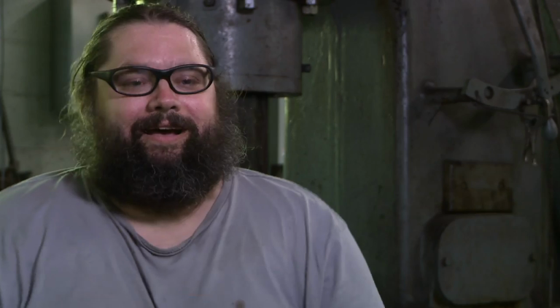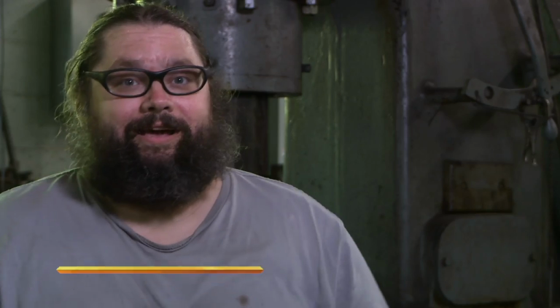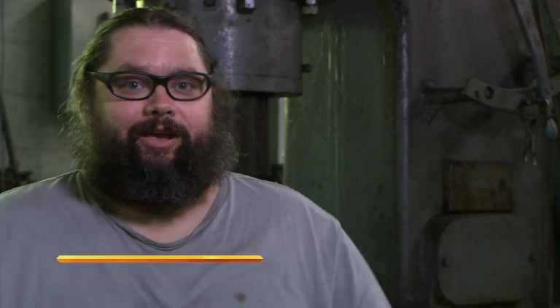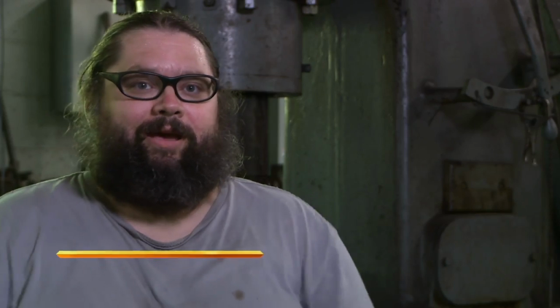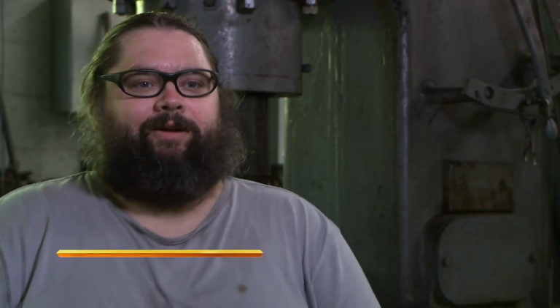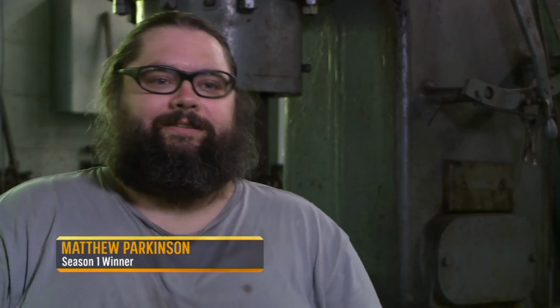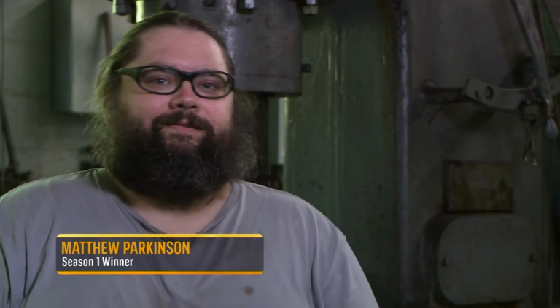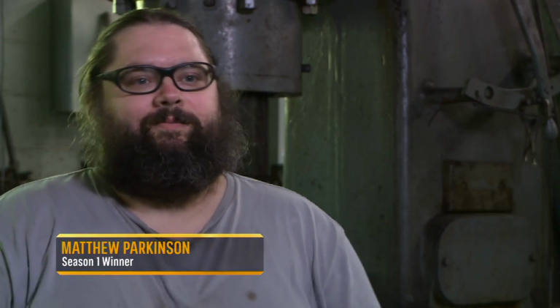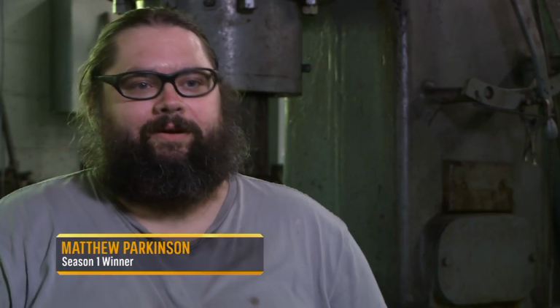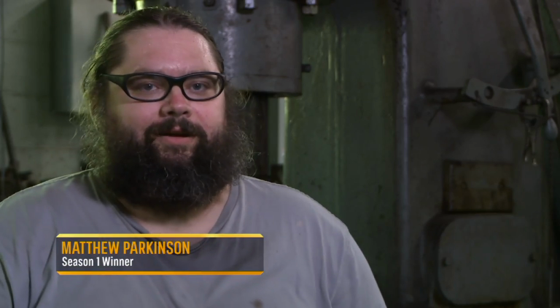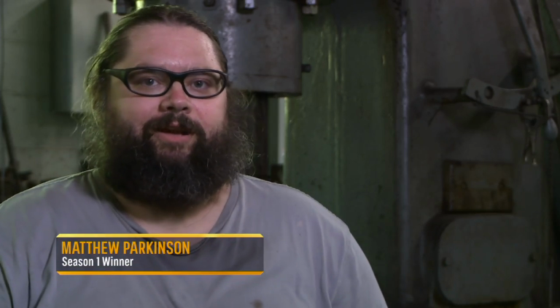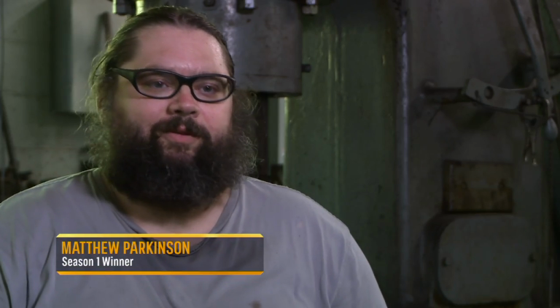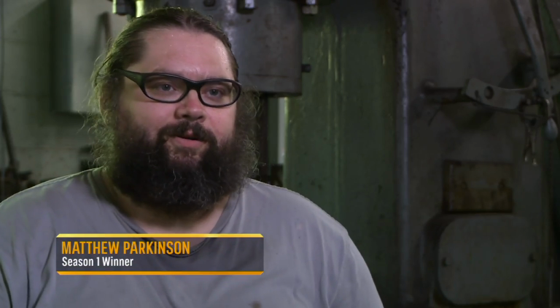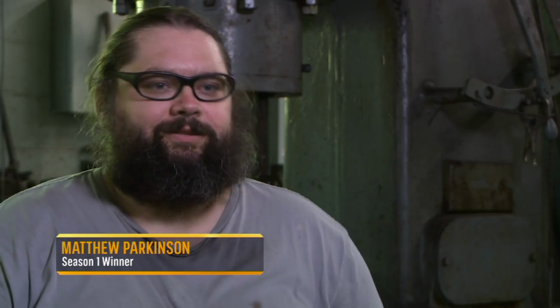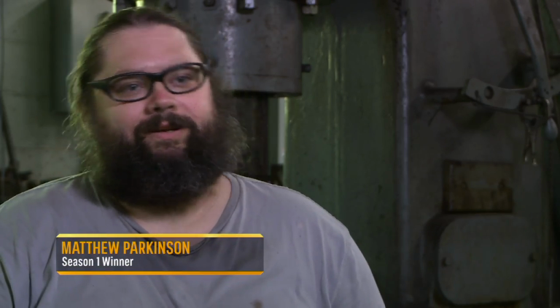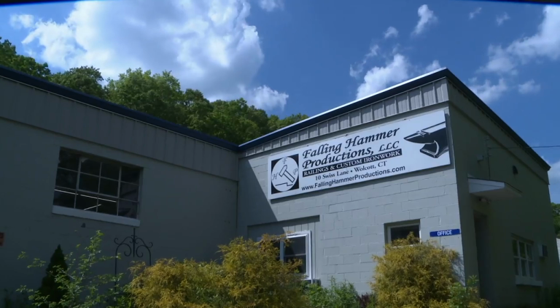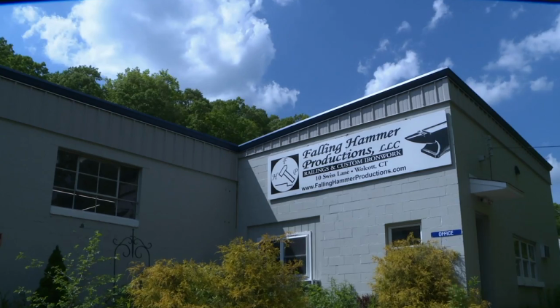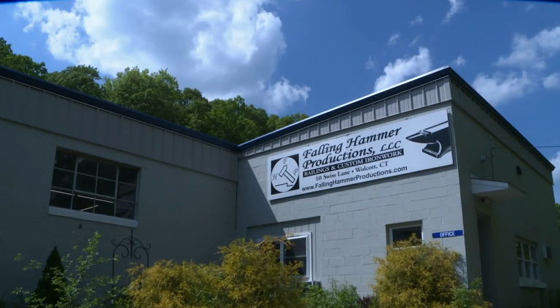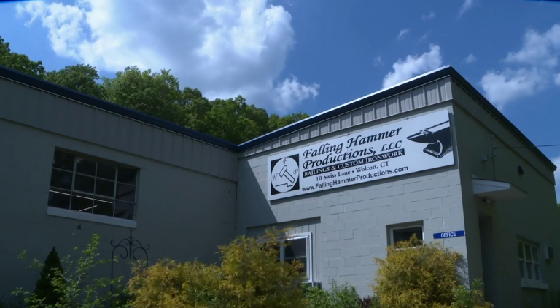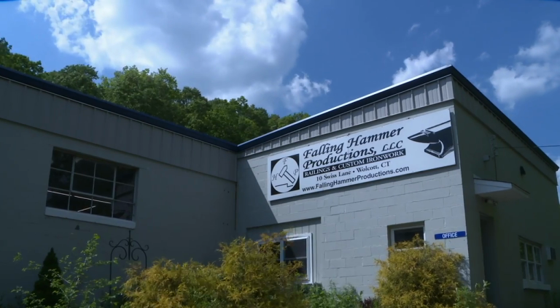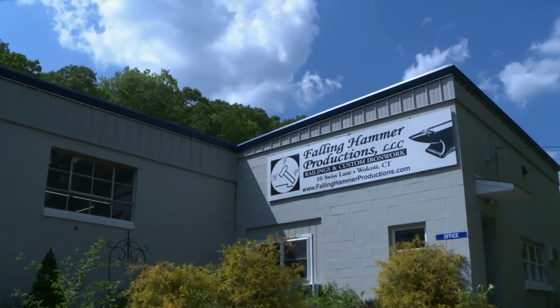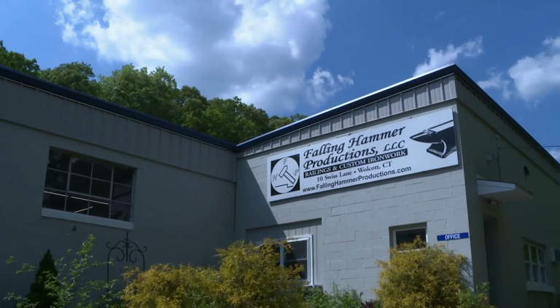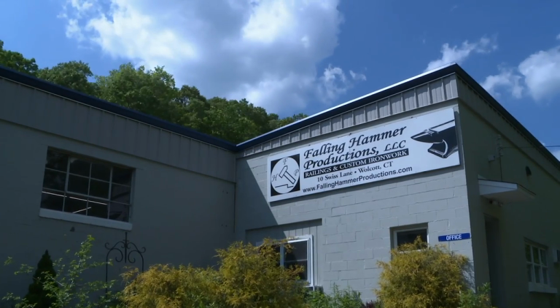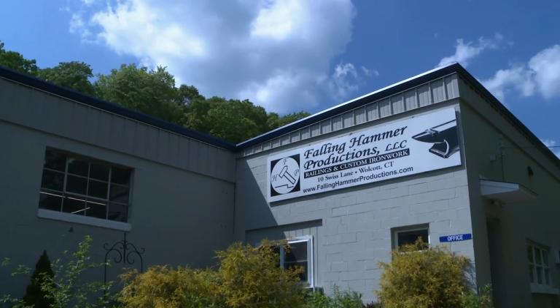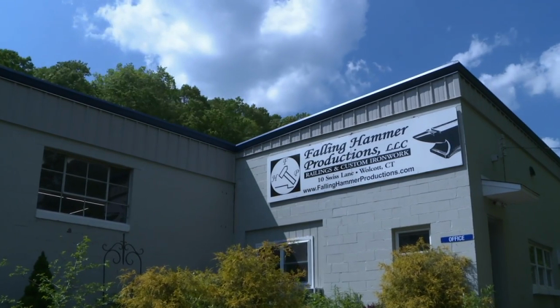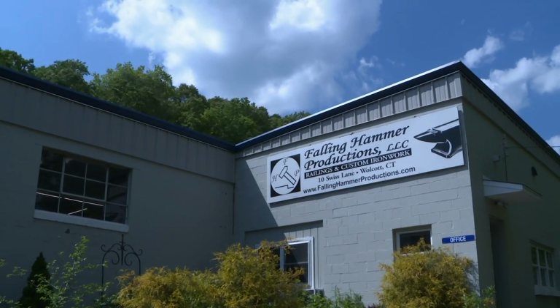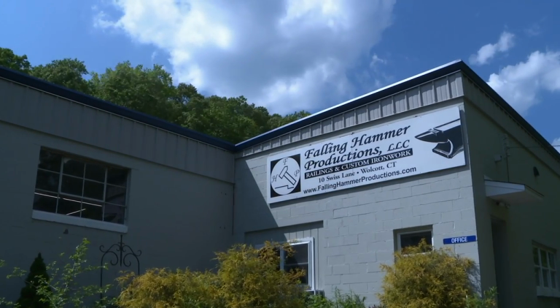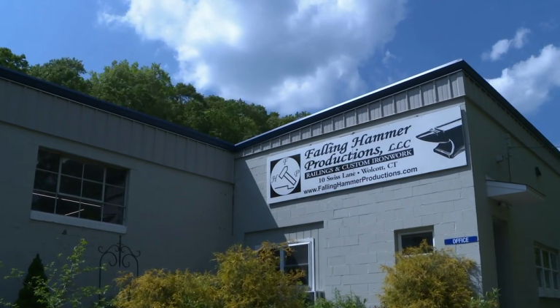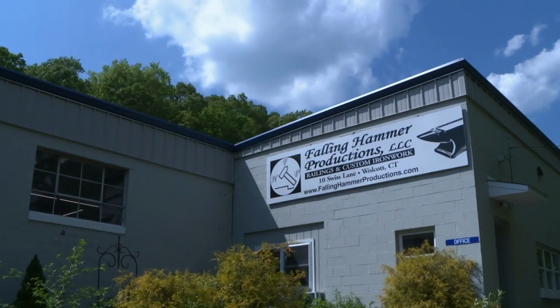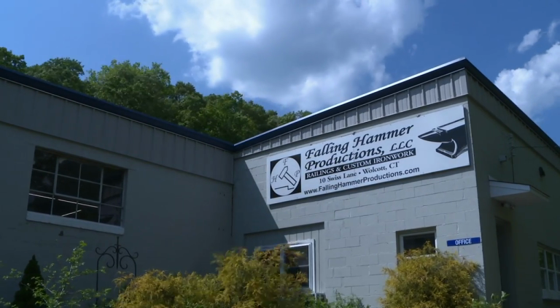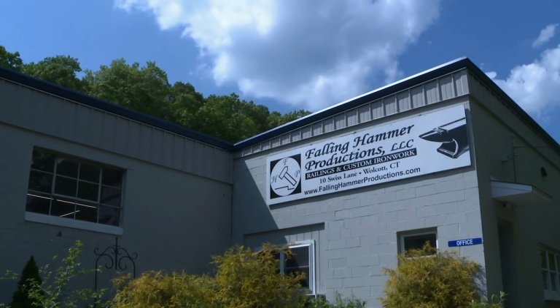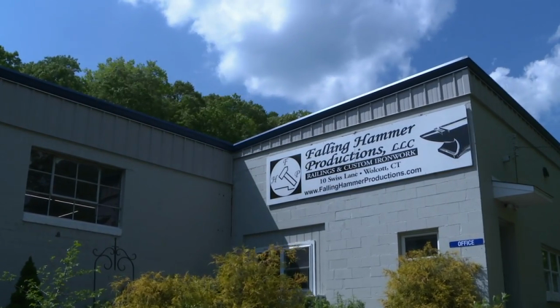Hi, I'm Matt Parkinson from Dragon's Breath Forge. We are located in Wolcott, Connecticut, which is just outside of Waterbury, Connecticut.